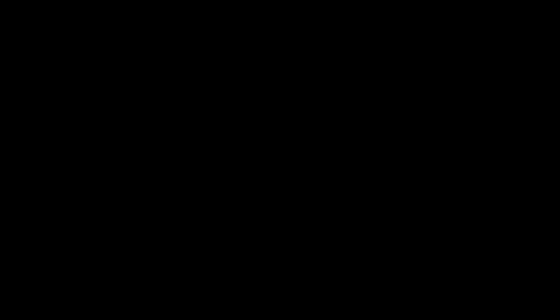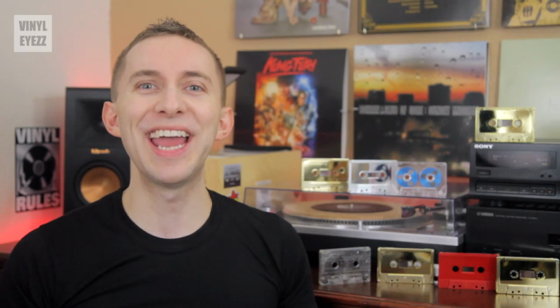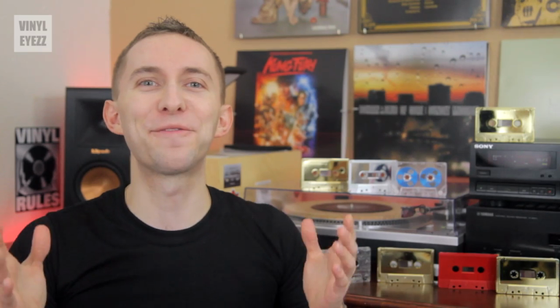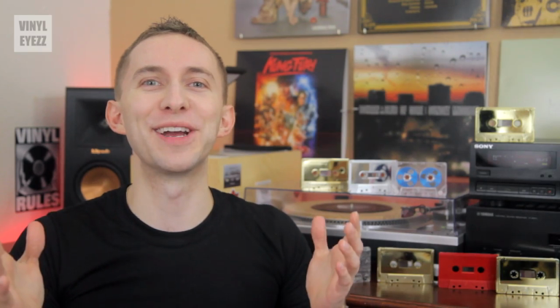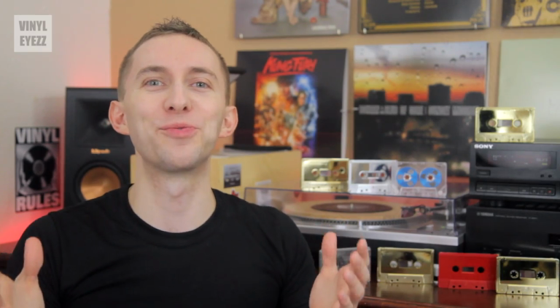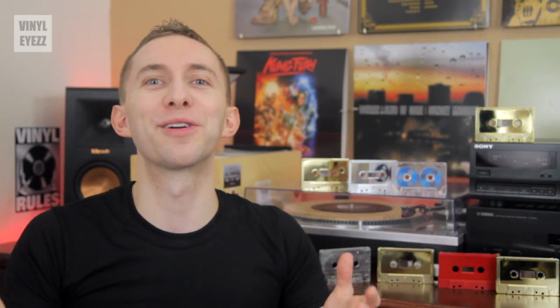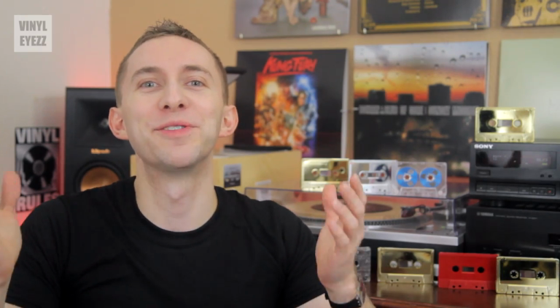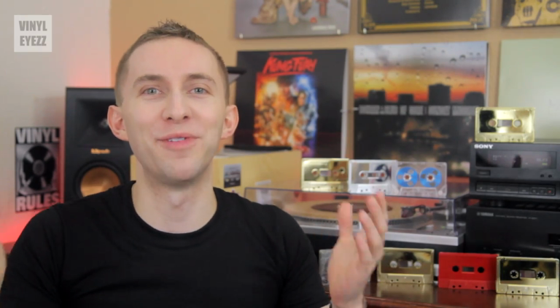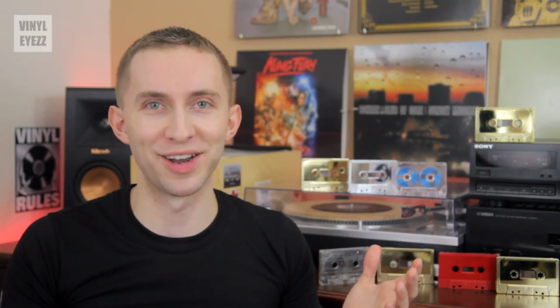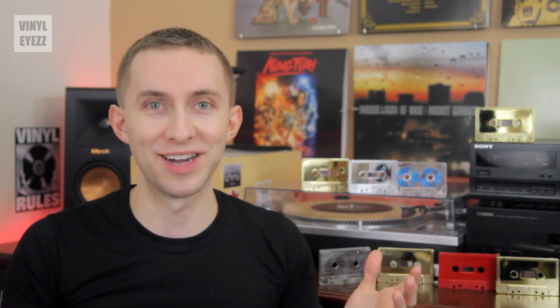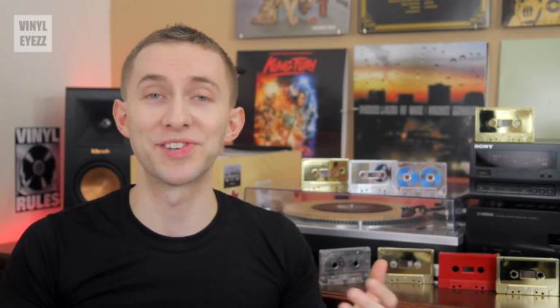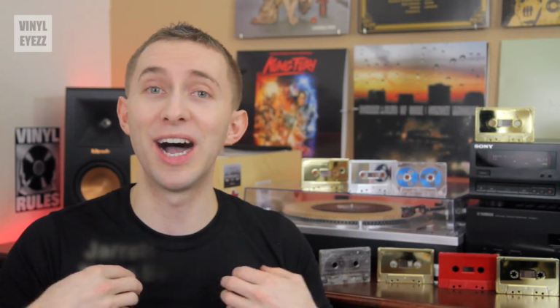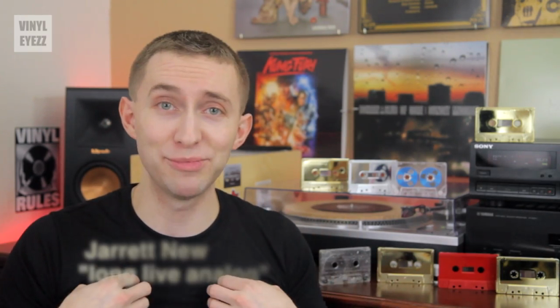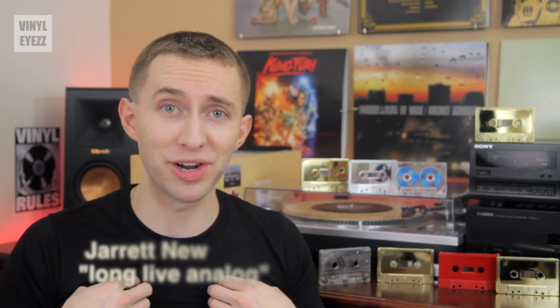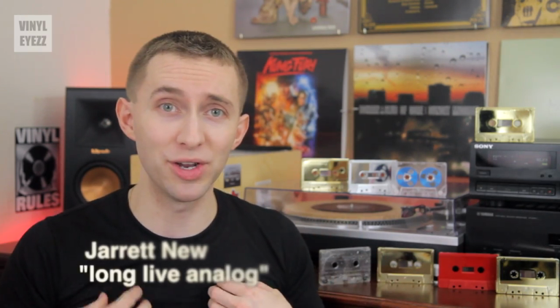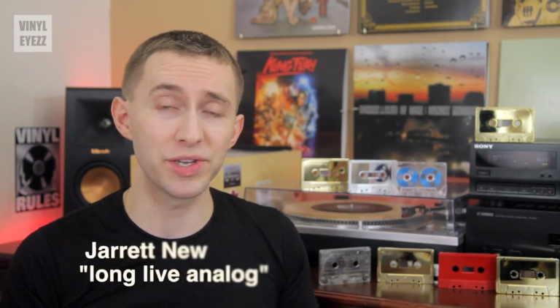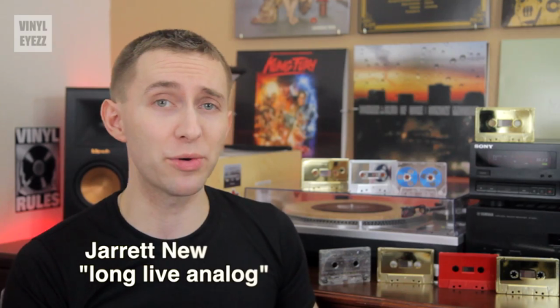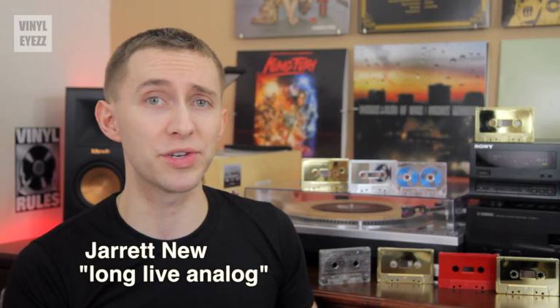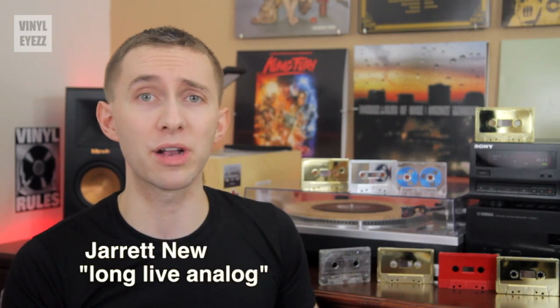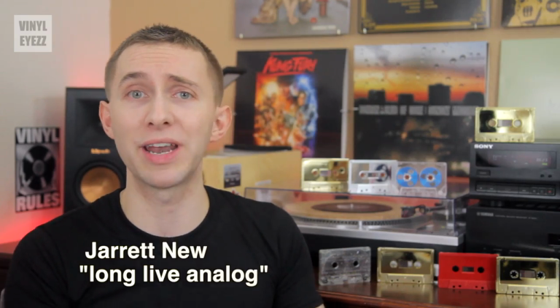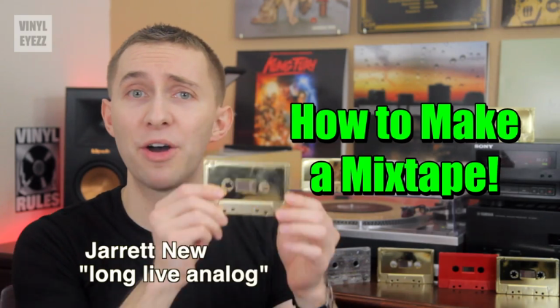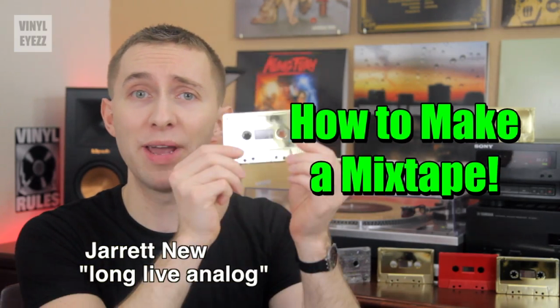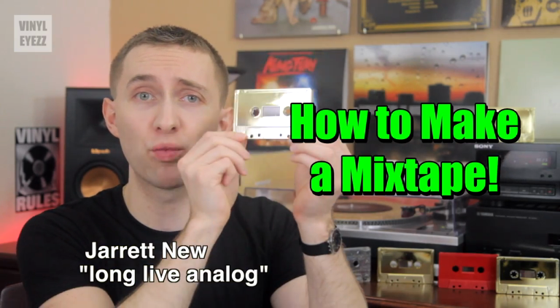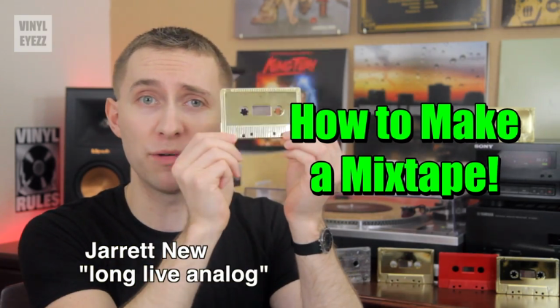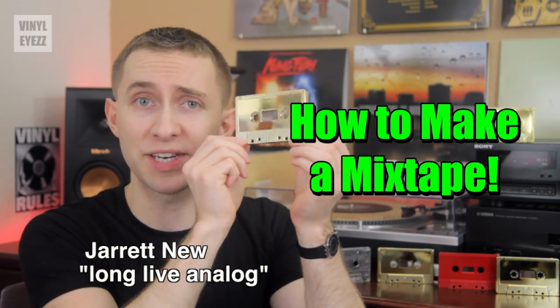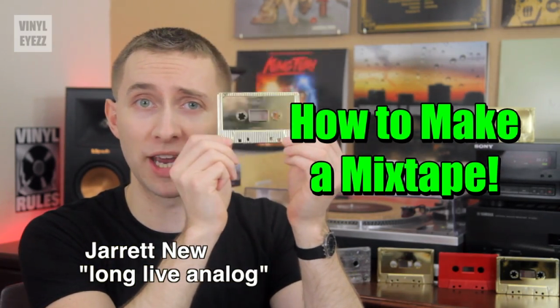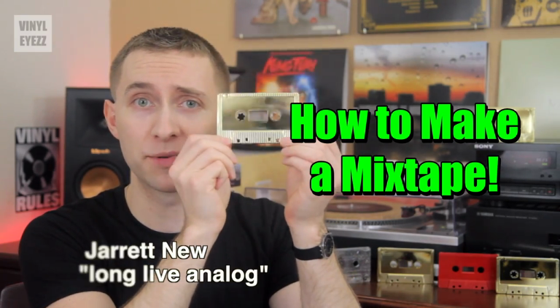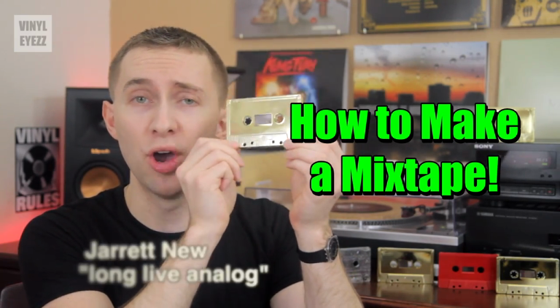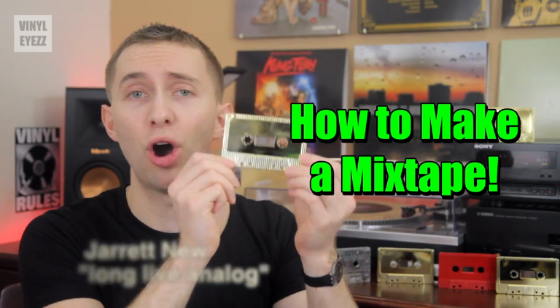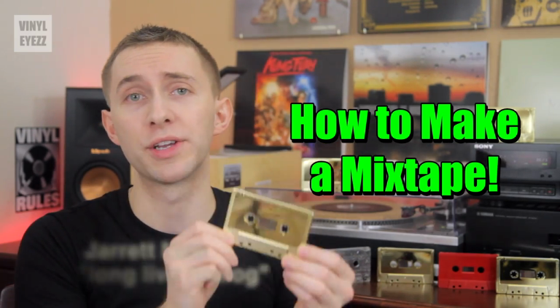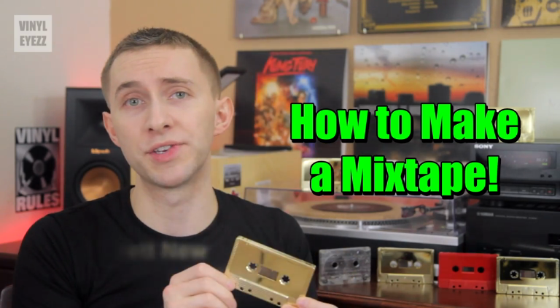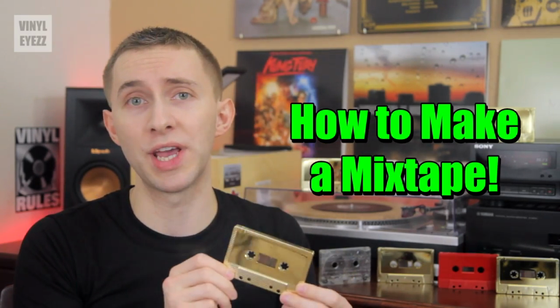Hey friends, welcome to Vinylize. I am Jarrett New and today we're gonna talk about how to make real mixtapes on cassette.